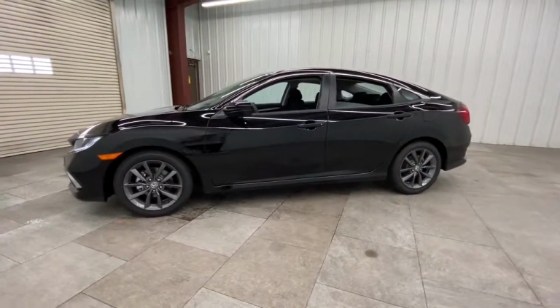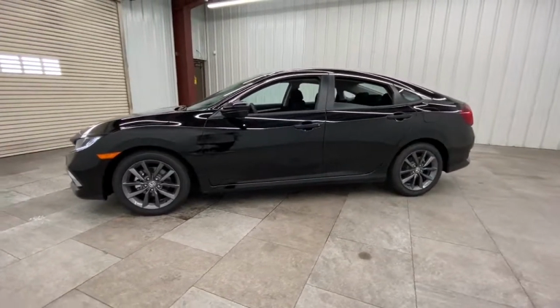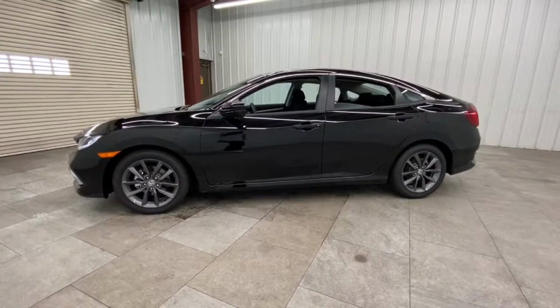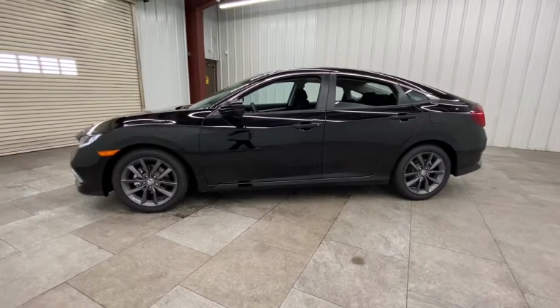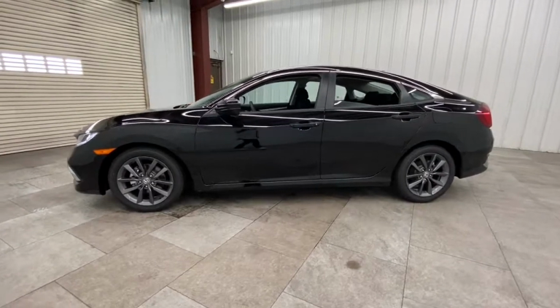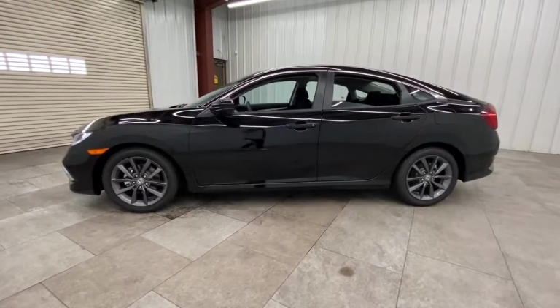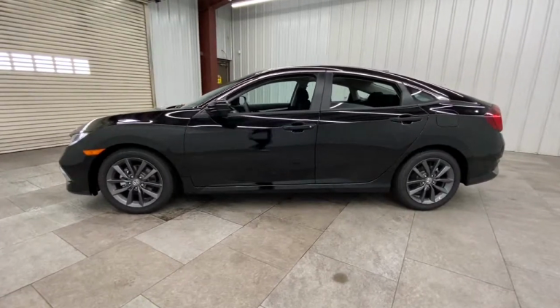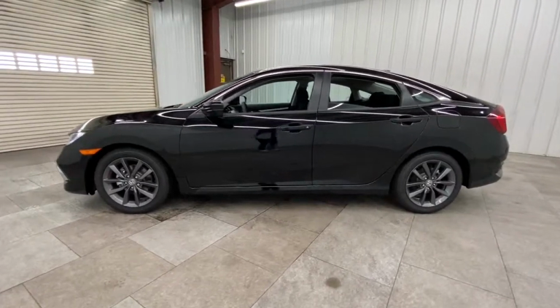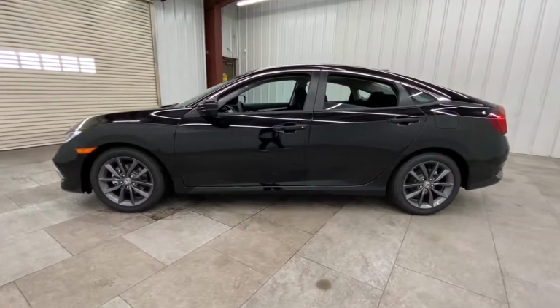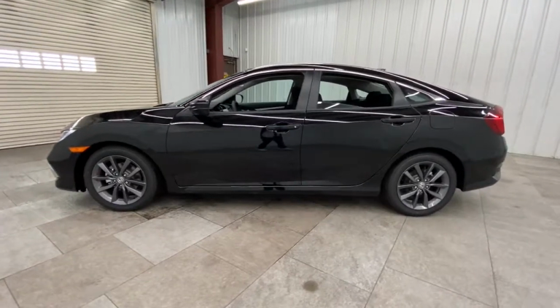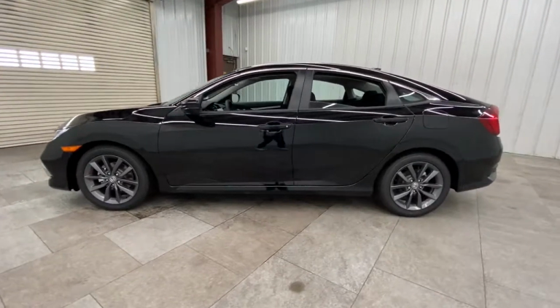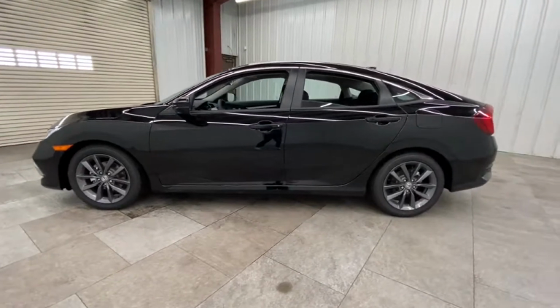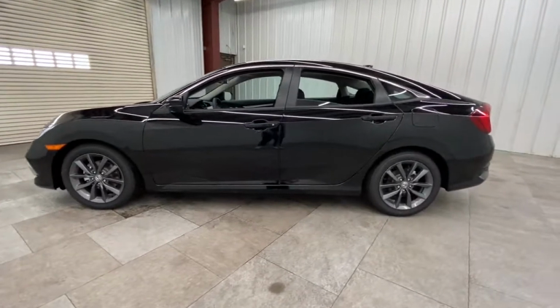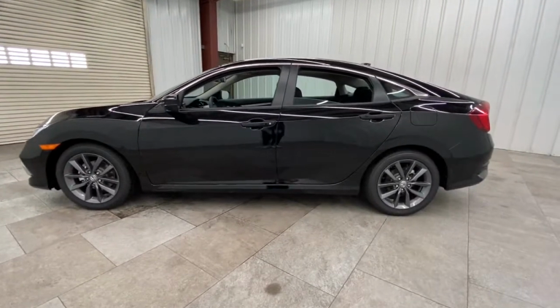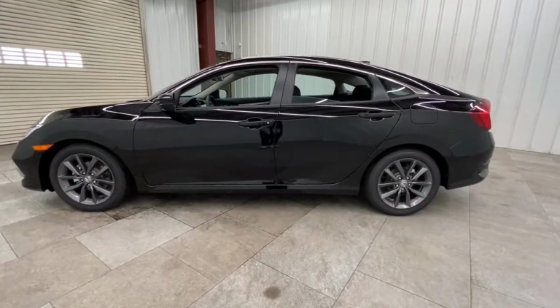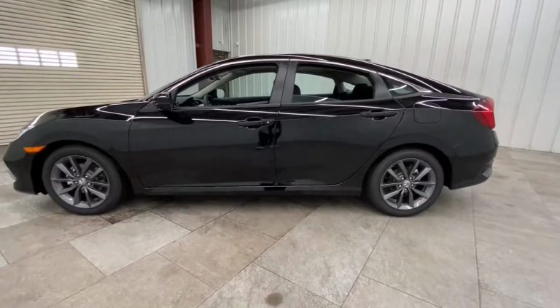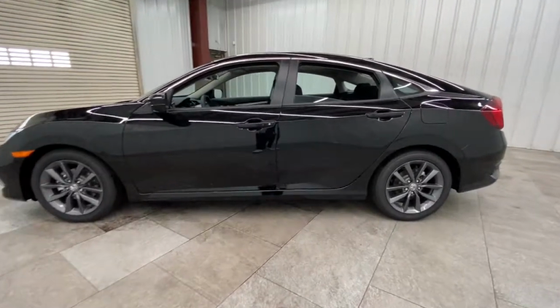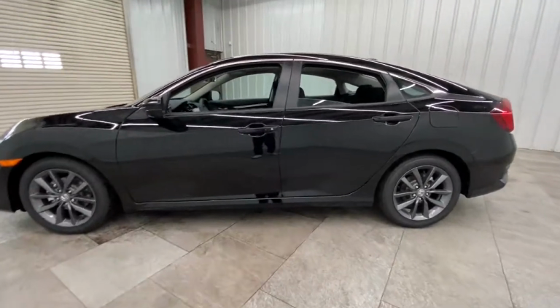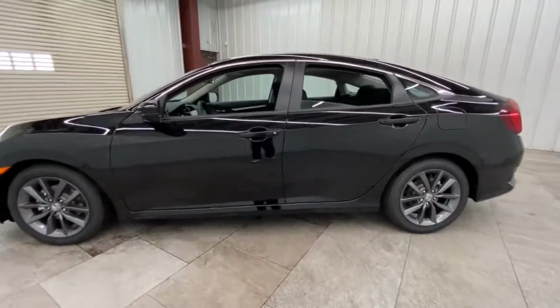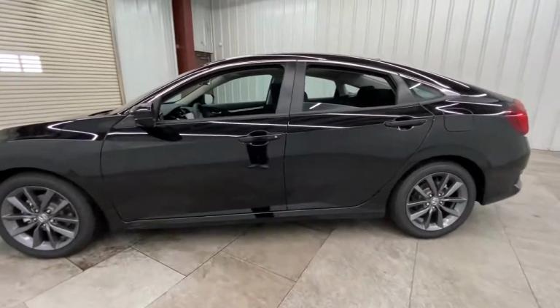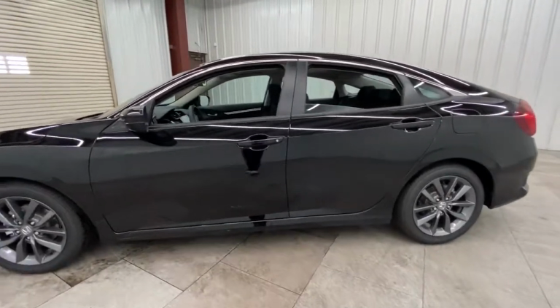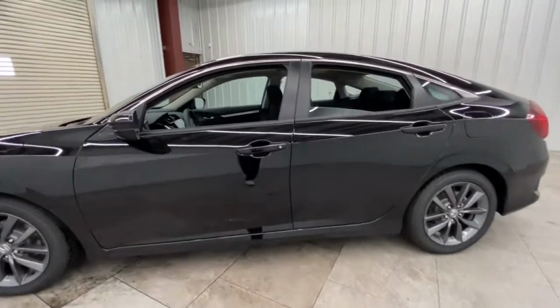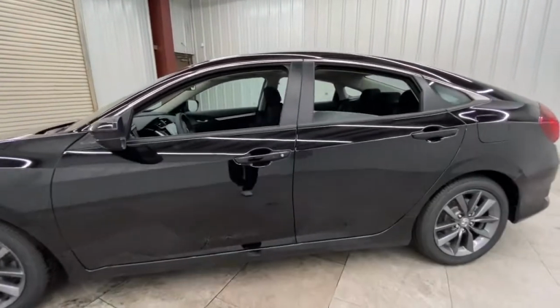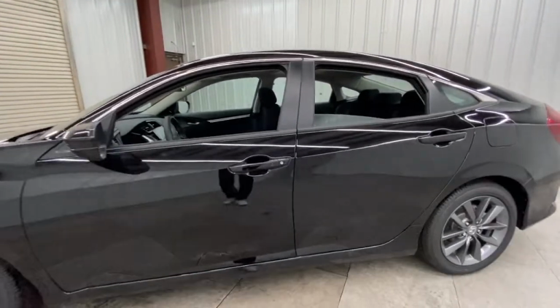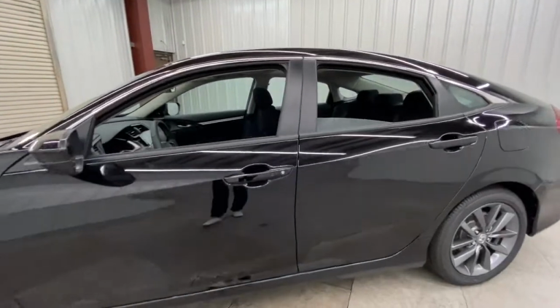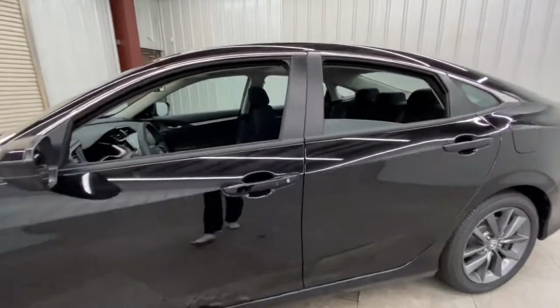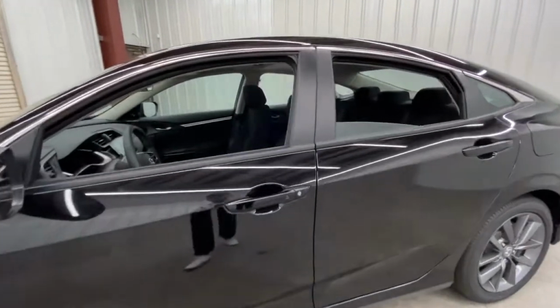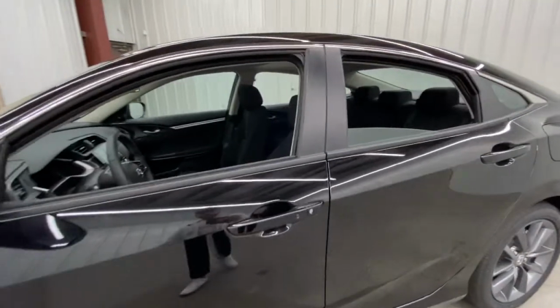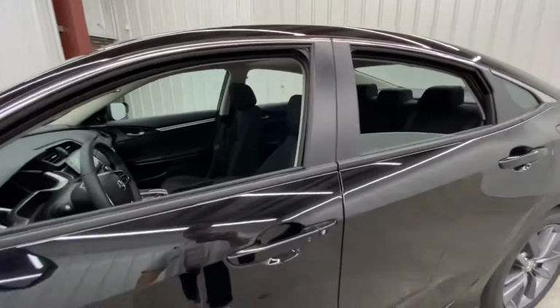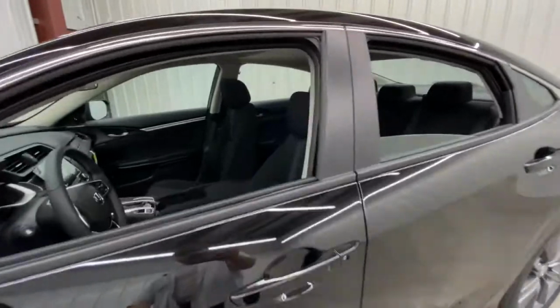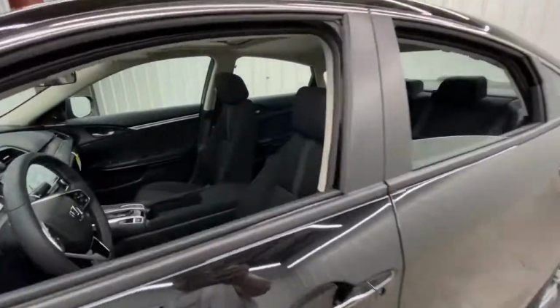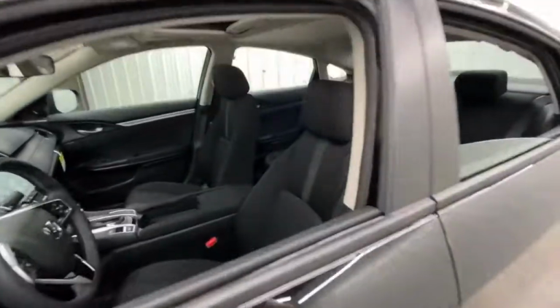Best of all, it's simply a joy to drive. These are just some of the great options this vehicle comes with.